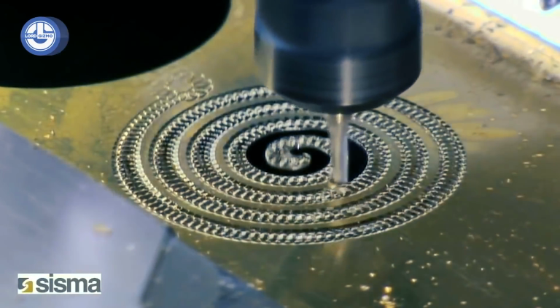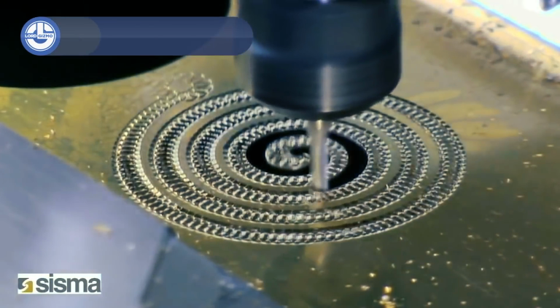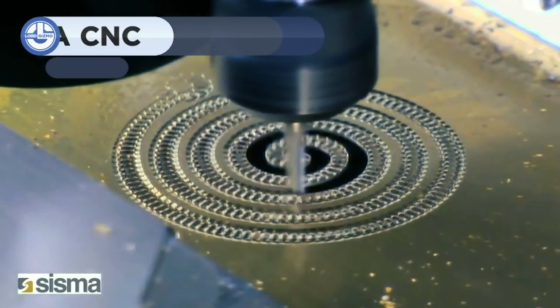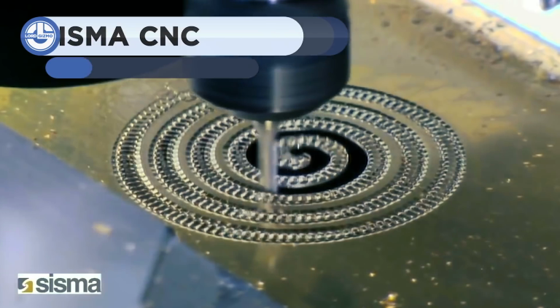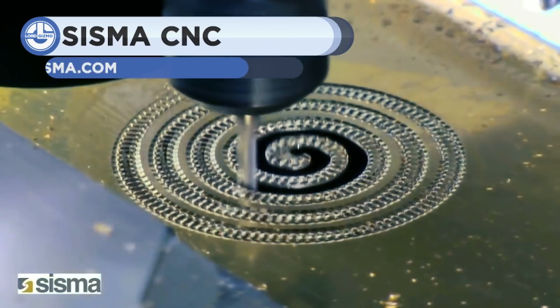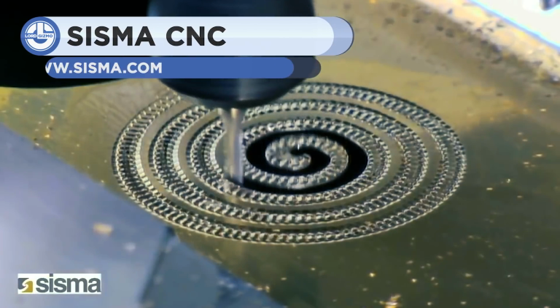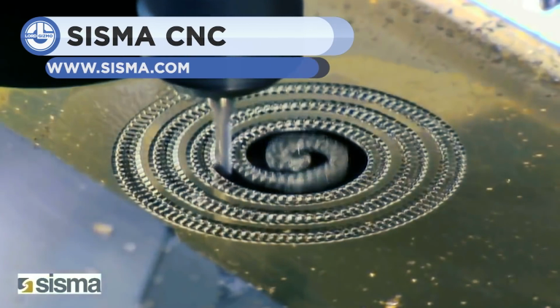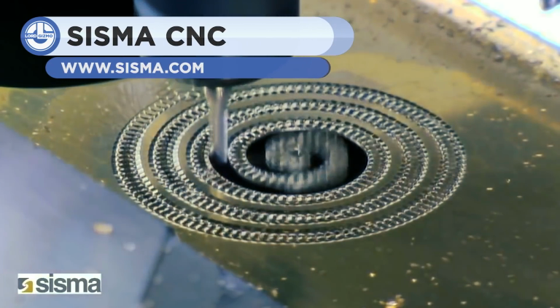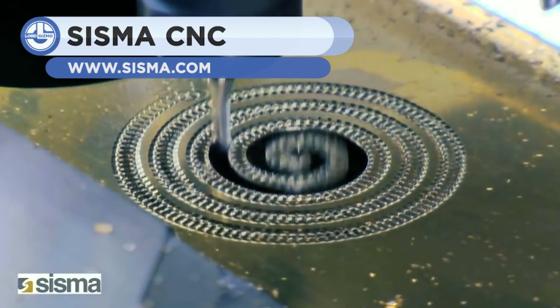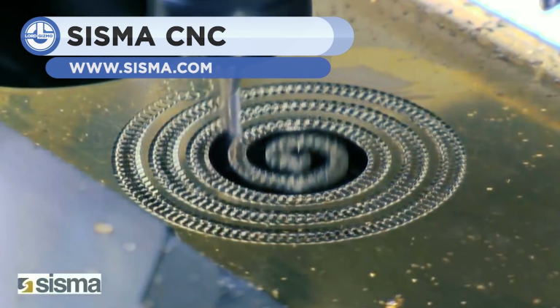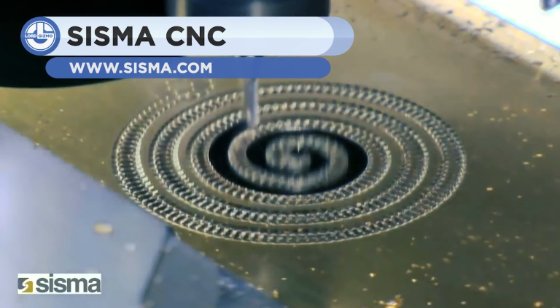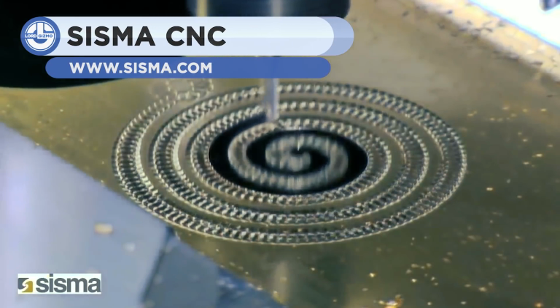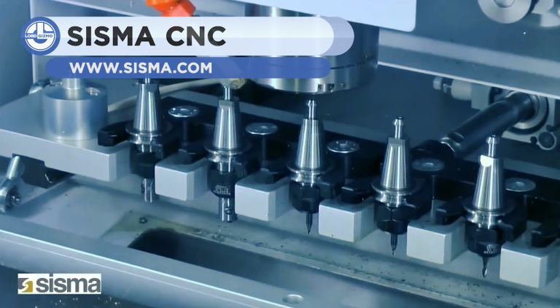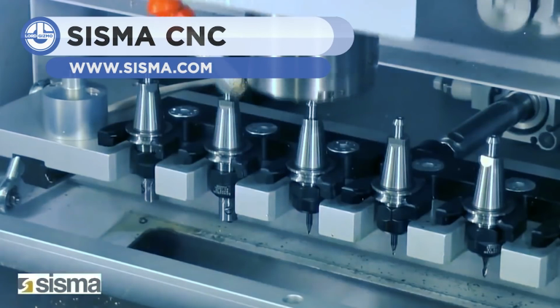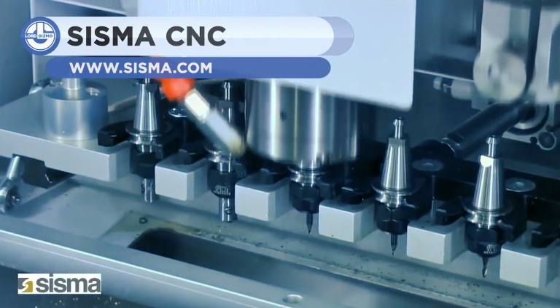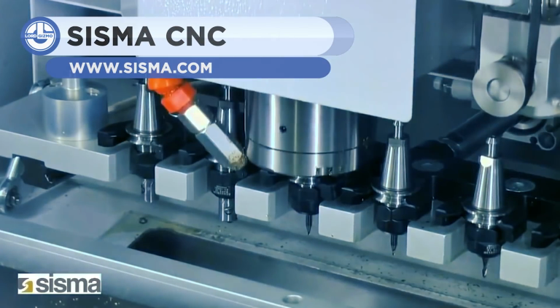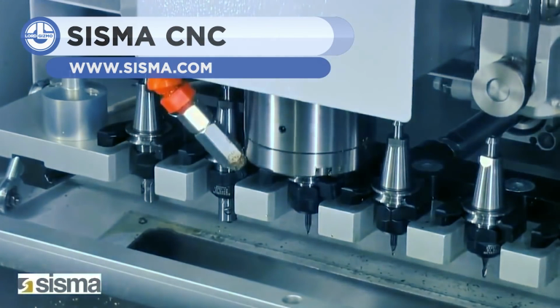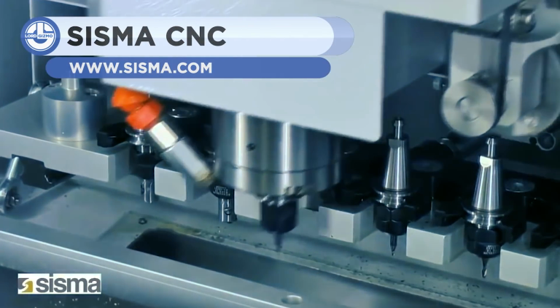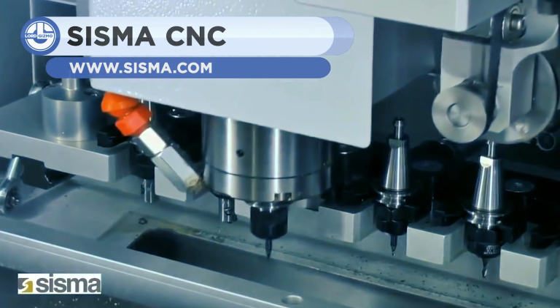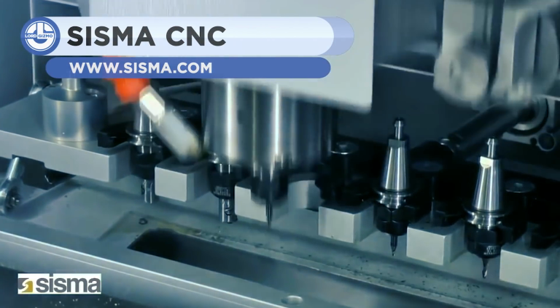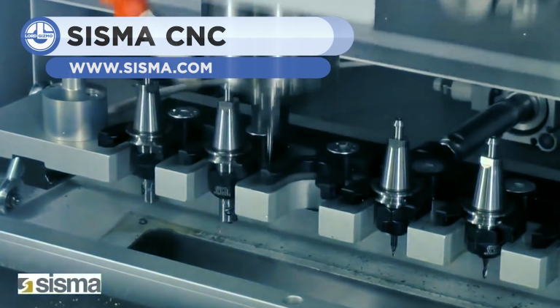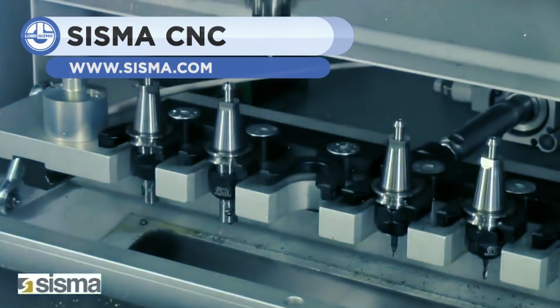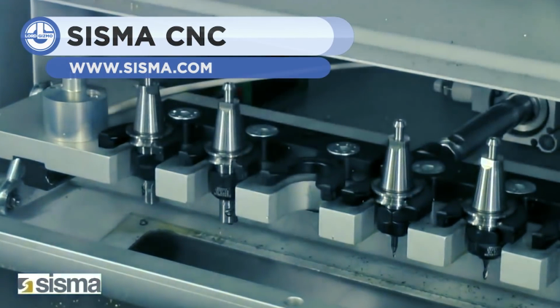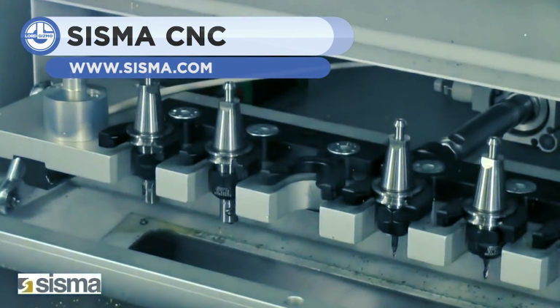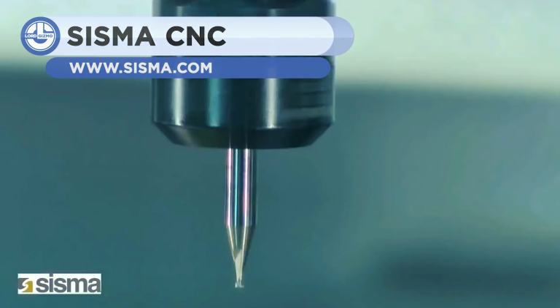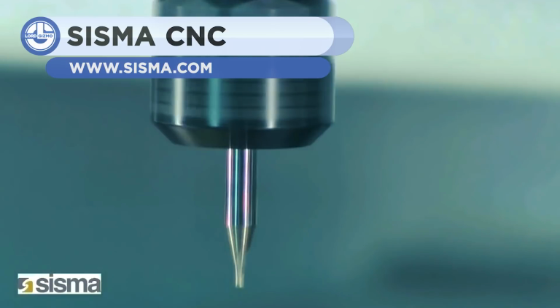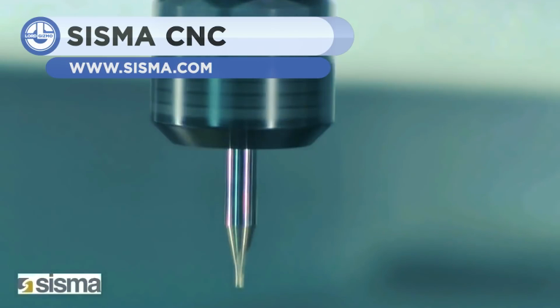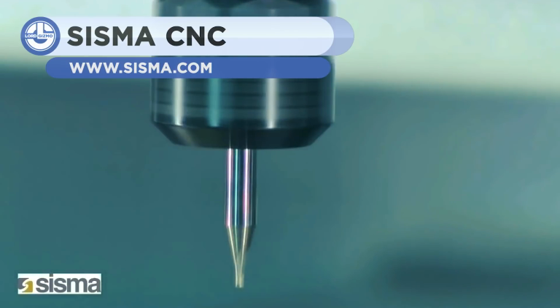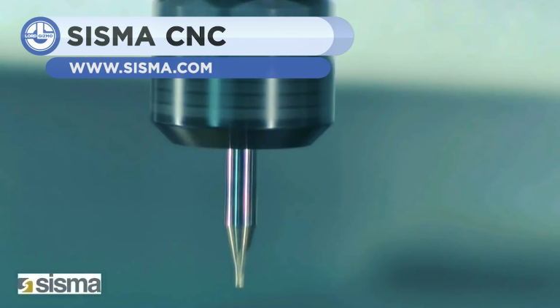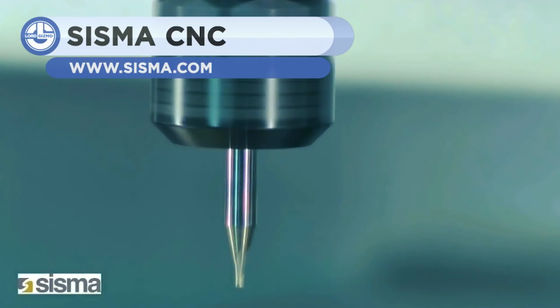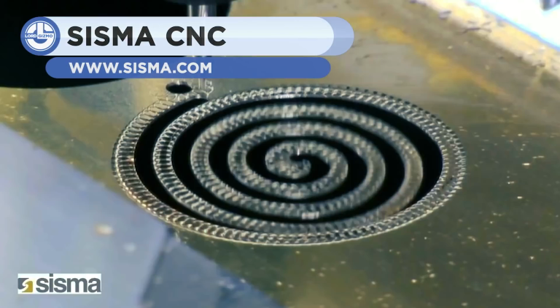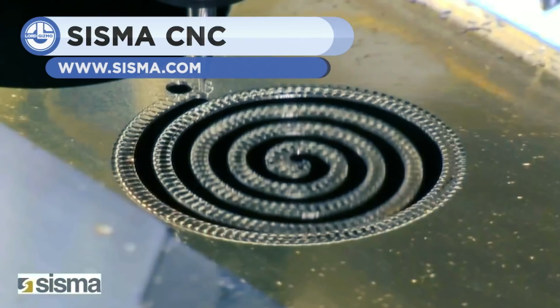Next, we will see how CISMA uses CNC and other machining techniques to create complex and beautiful products.